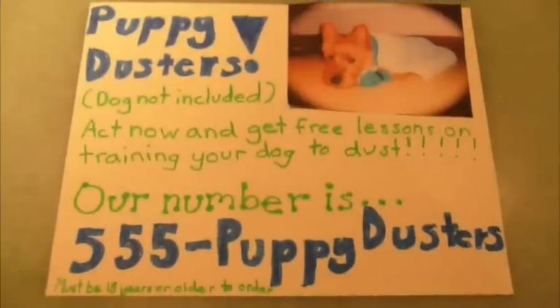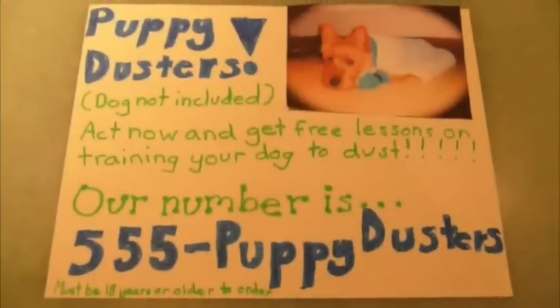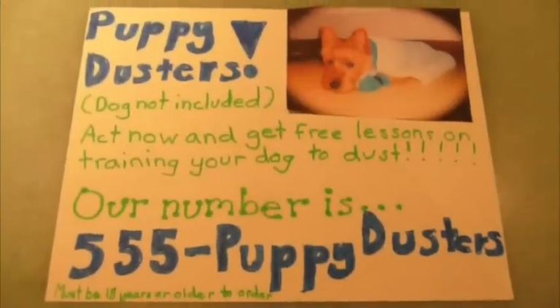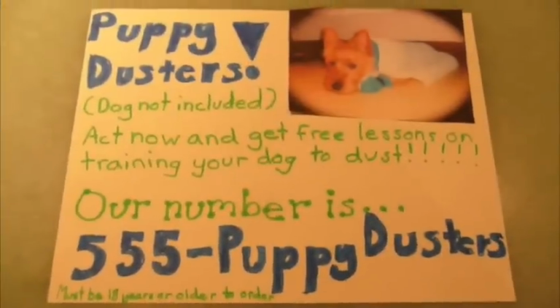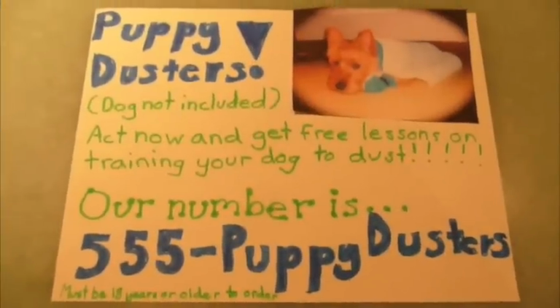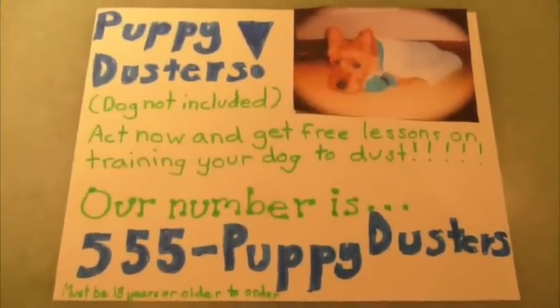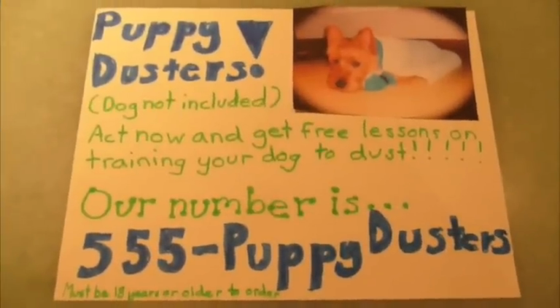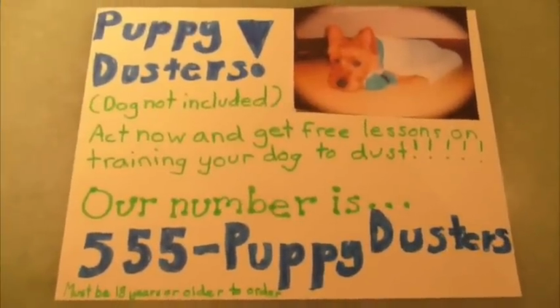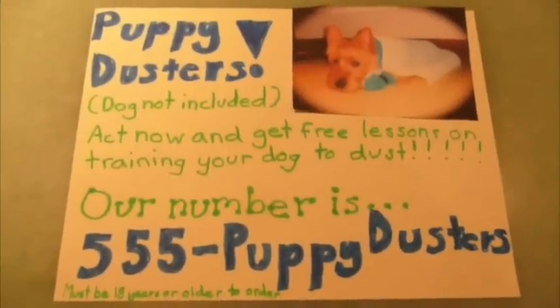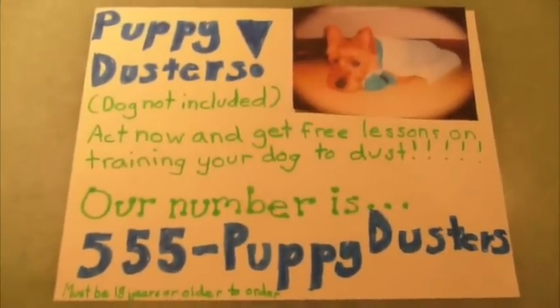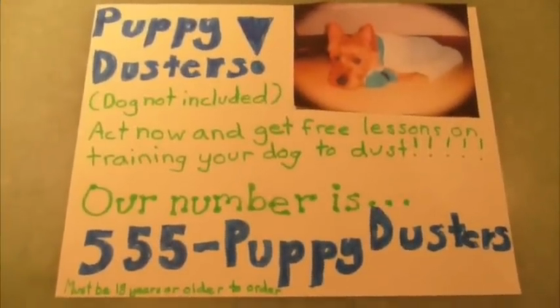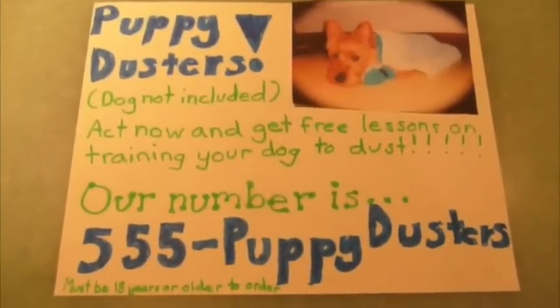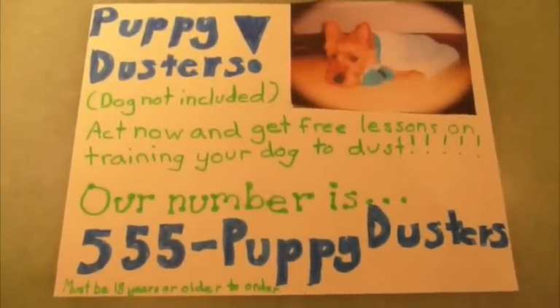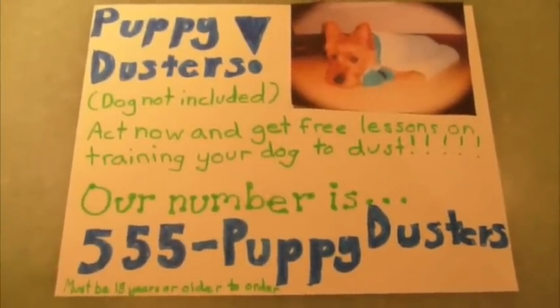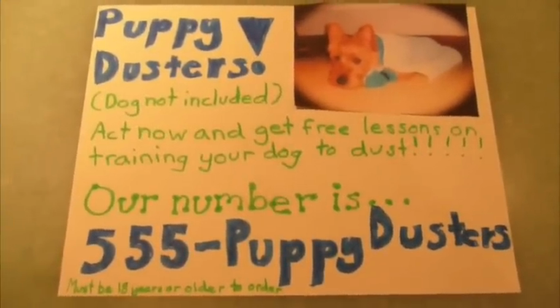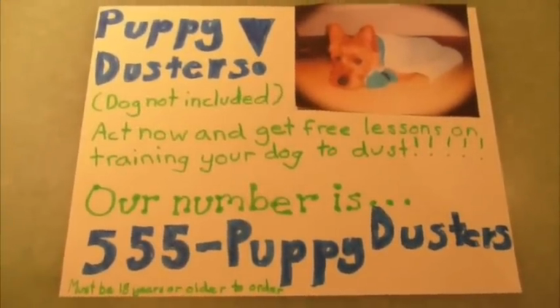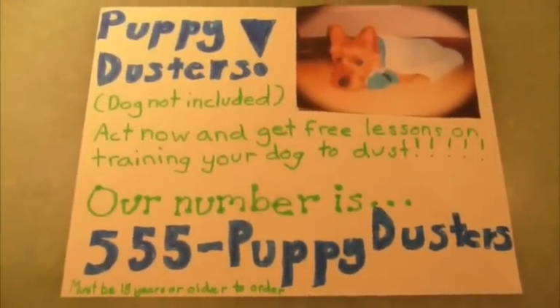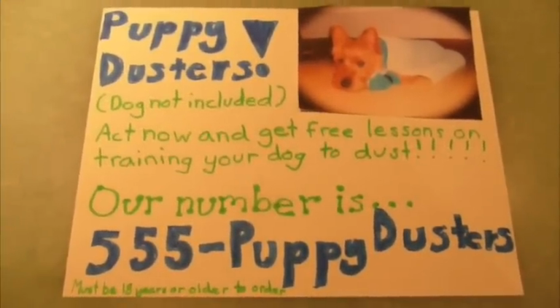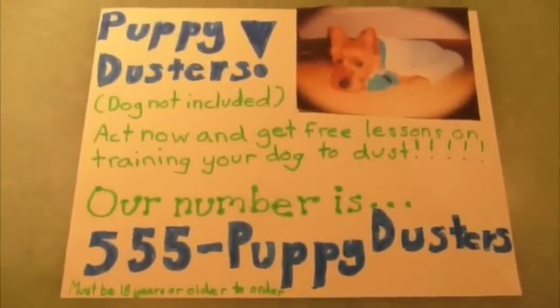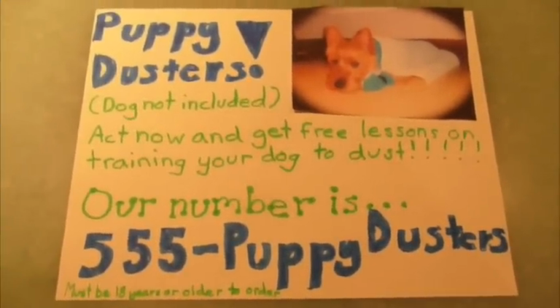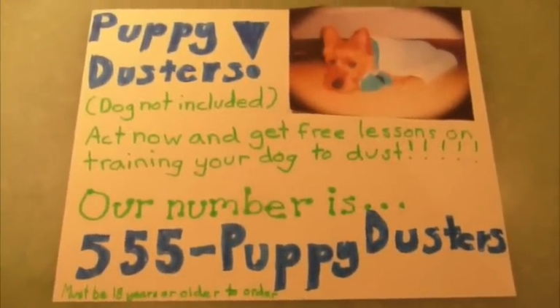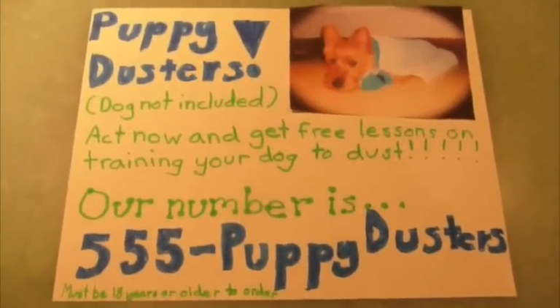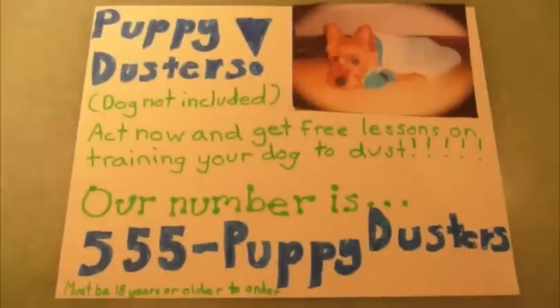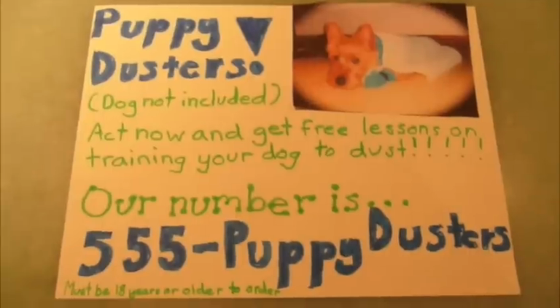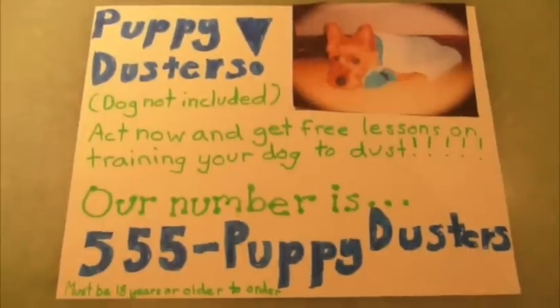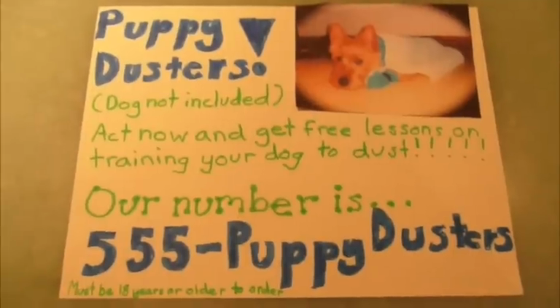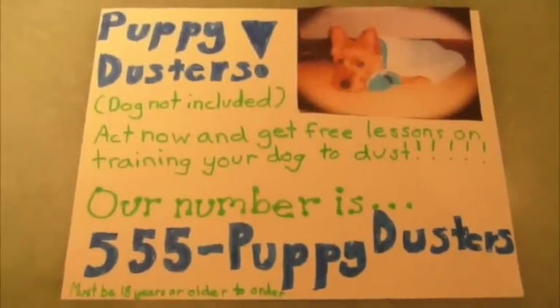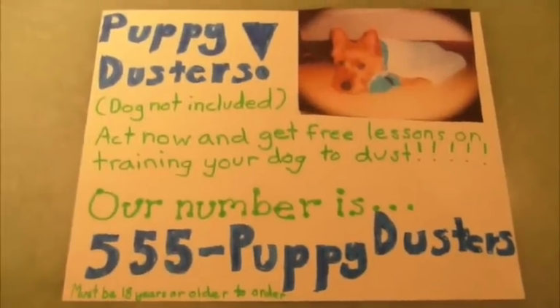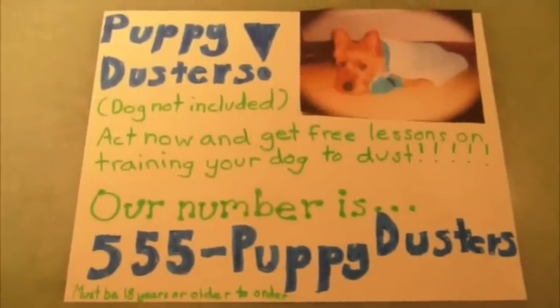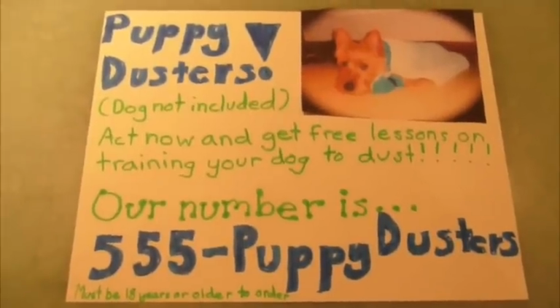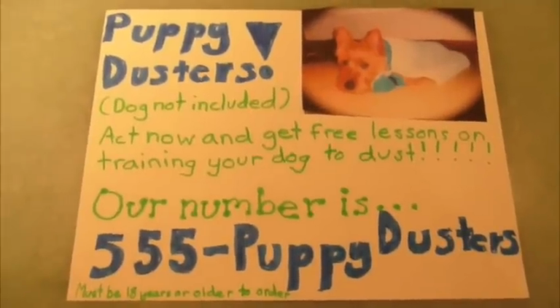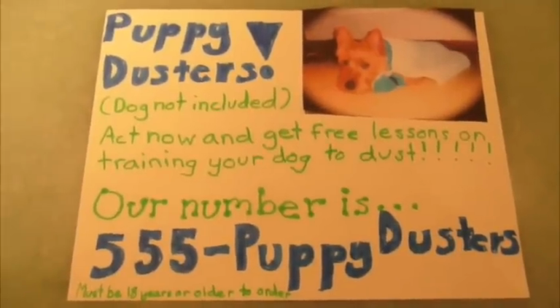Call 555 Puppy Duster right now. If you act now, we'll include free lessons on how to train your dogs to dust.